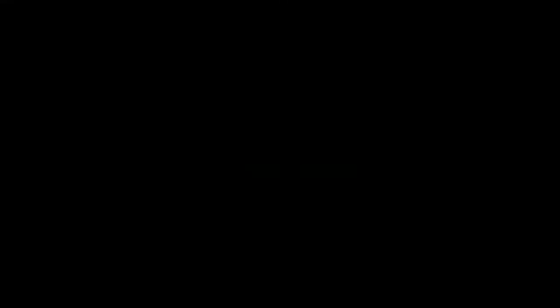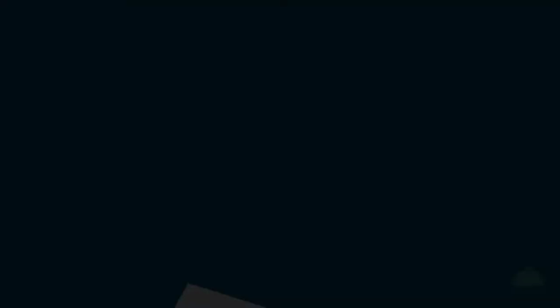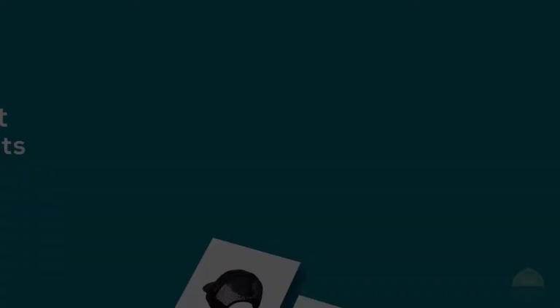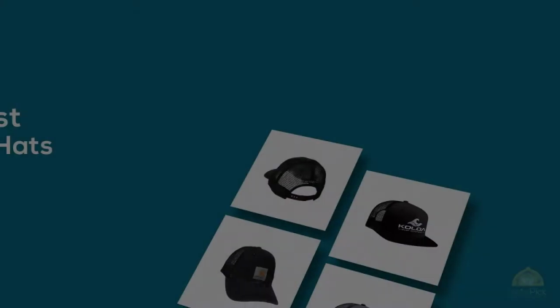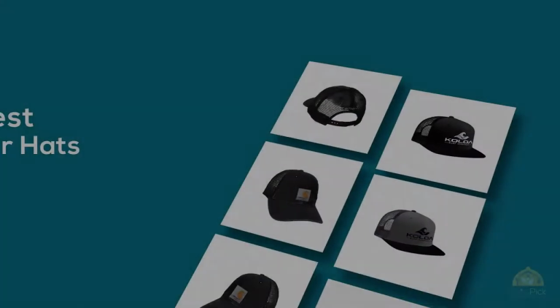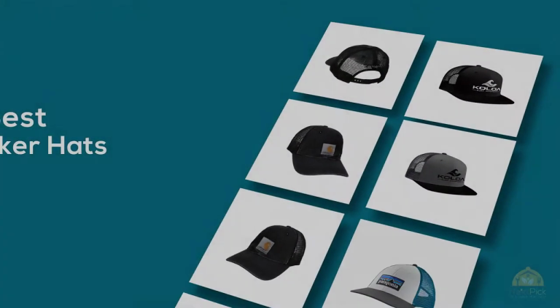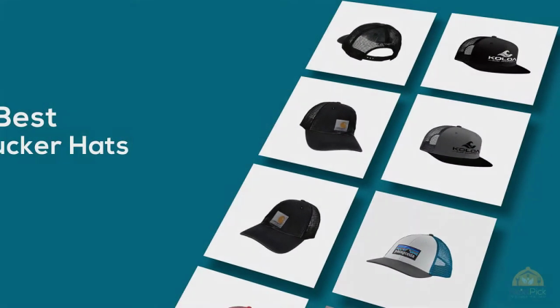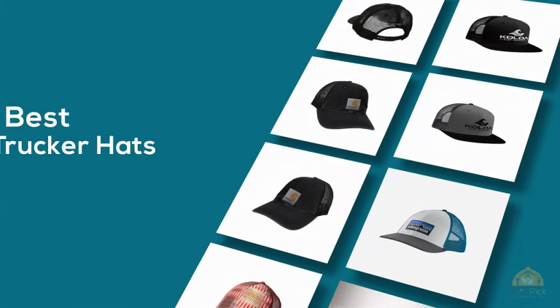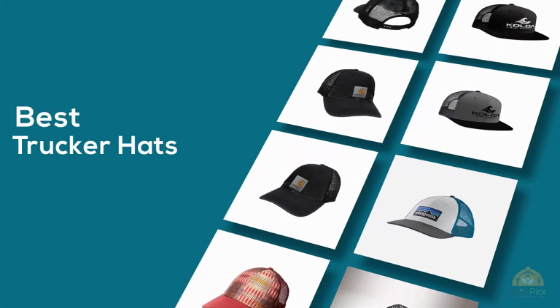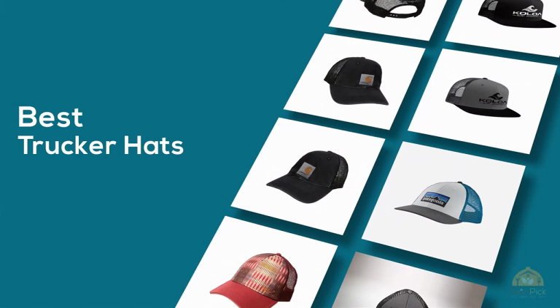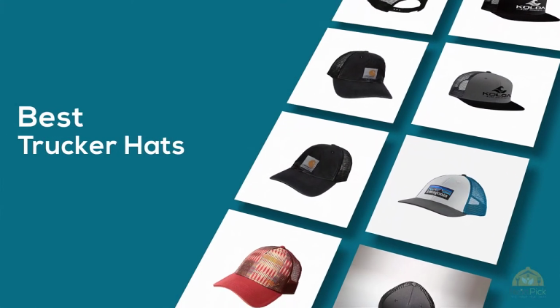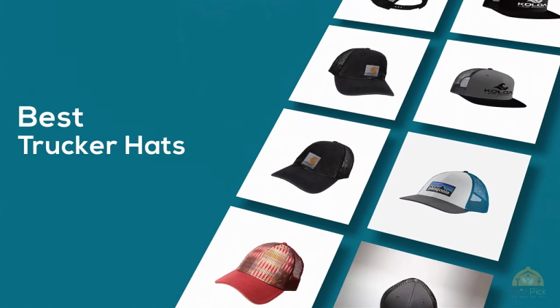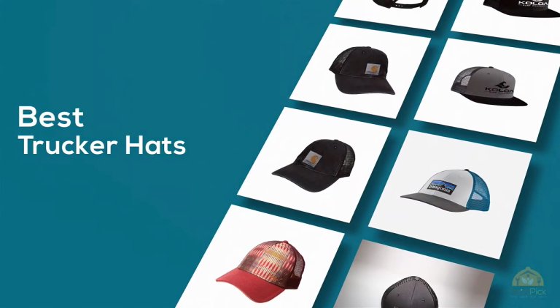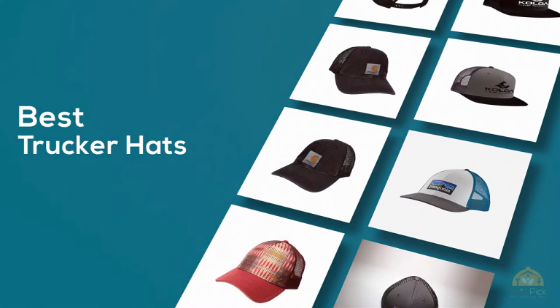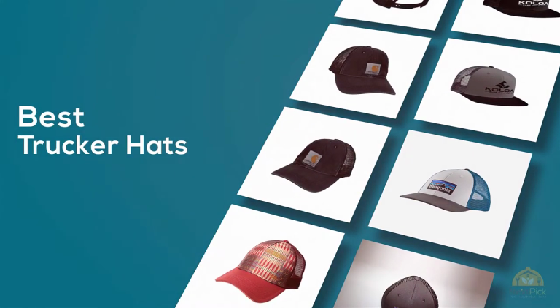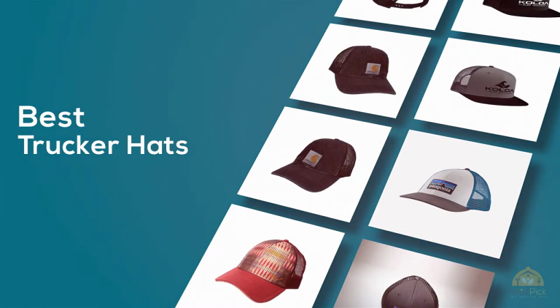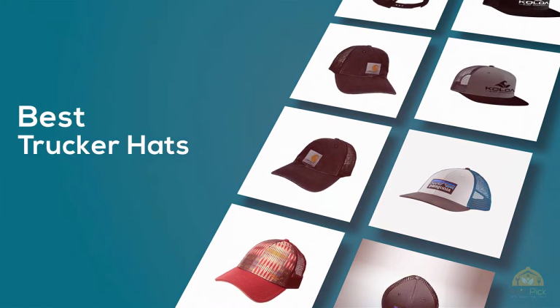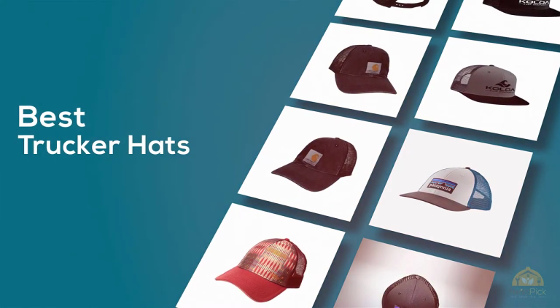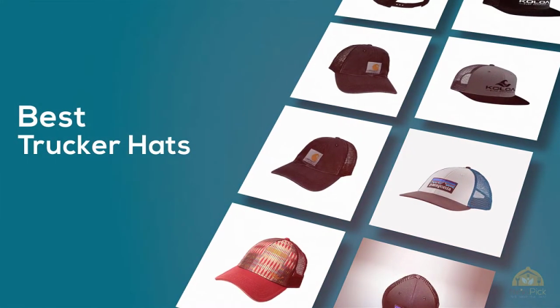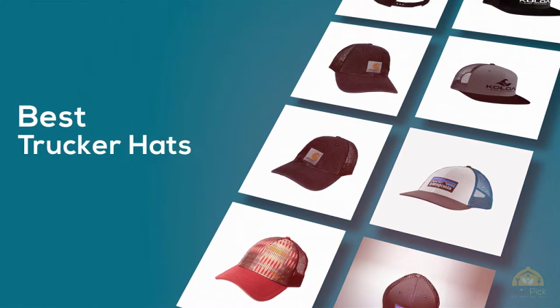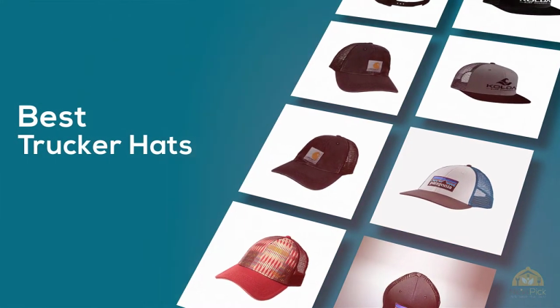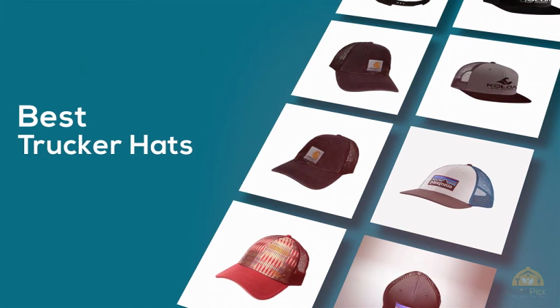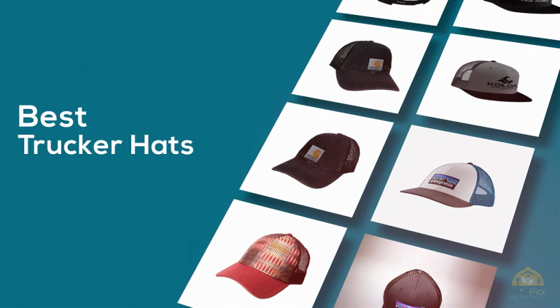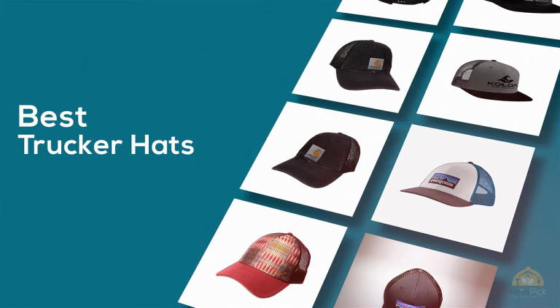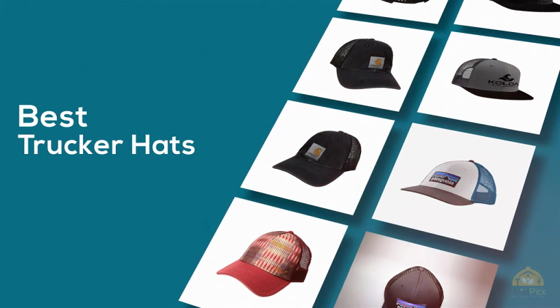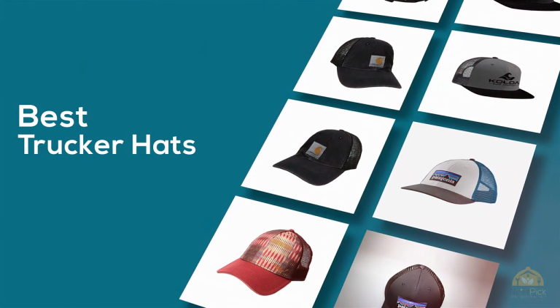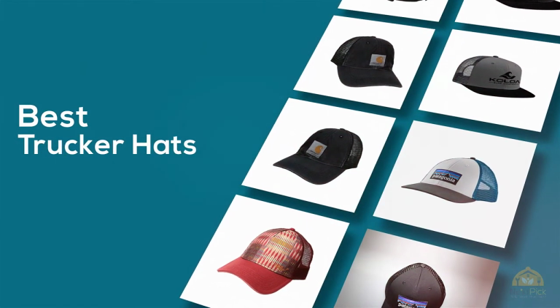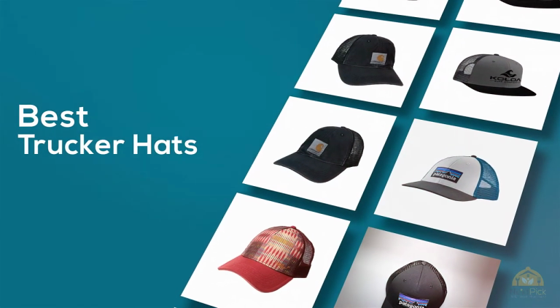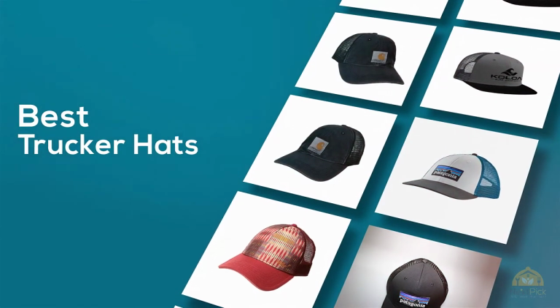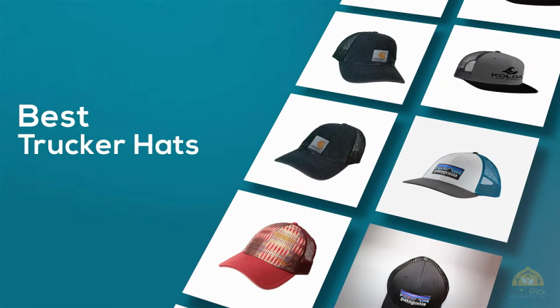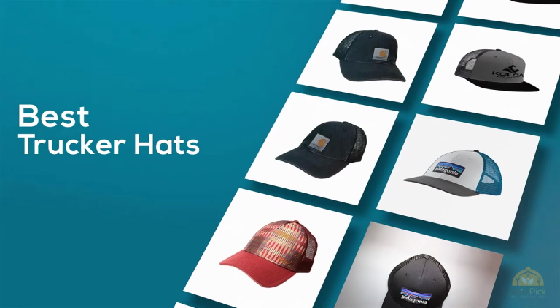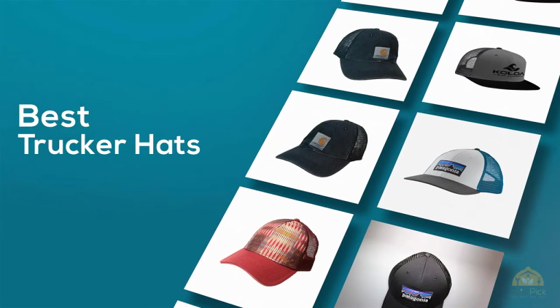If you are looking for the best trucker hats, here is a collection you have got to see. Let's get started.